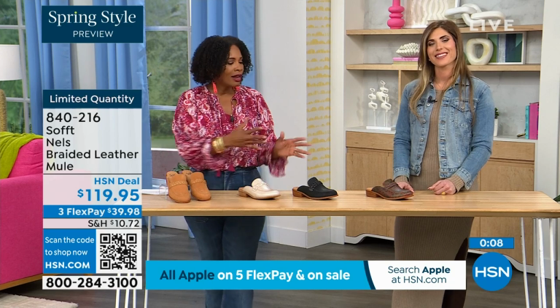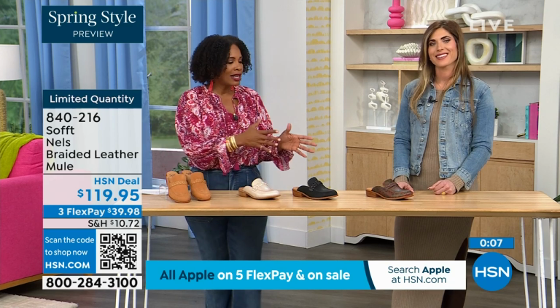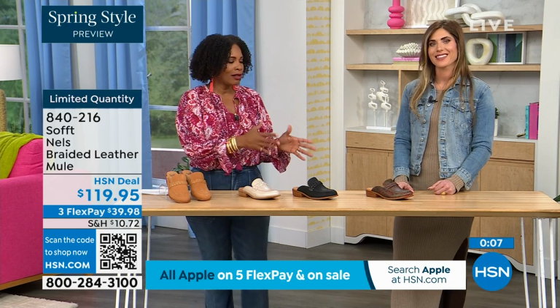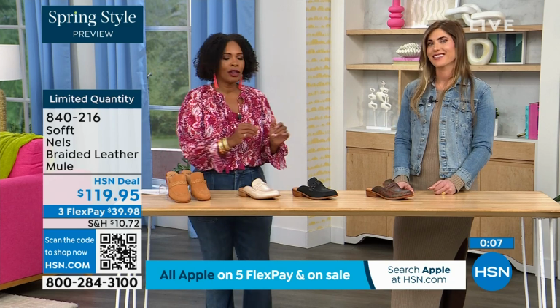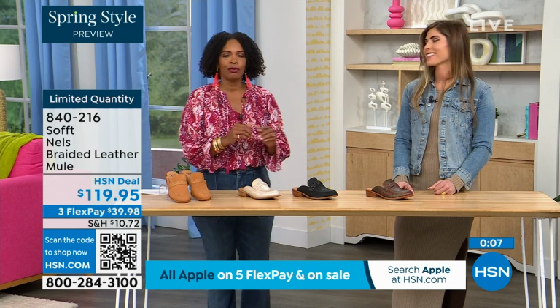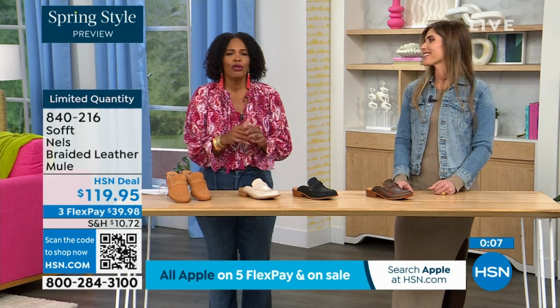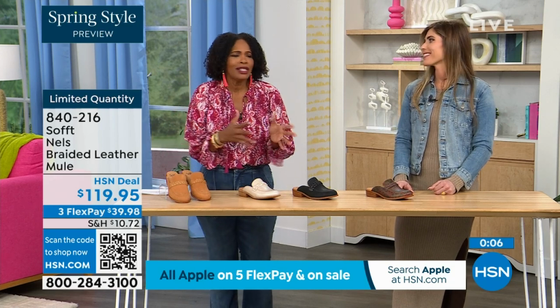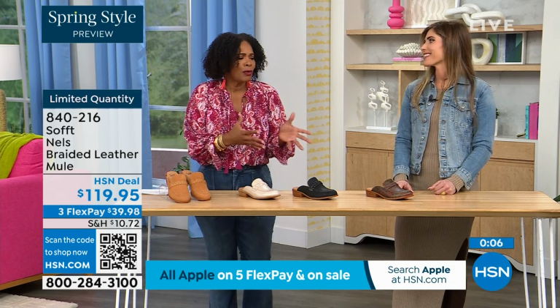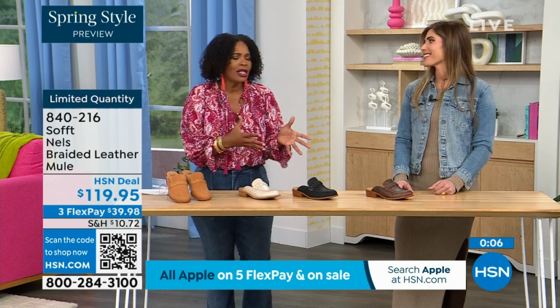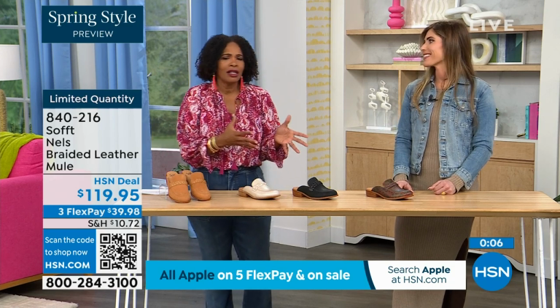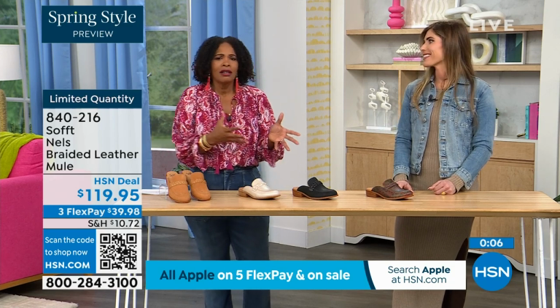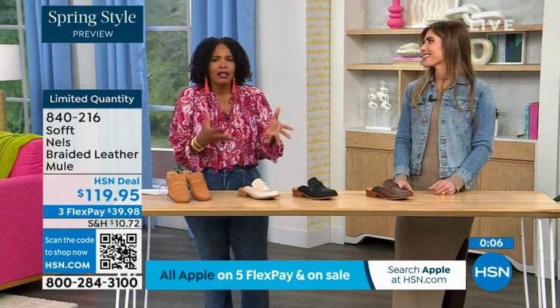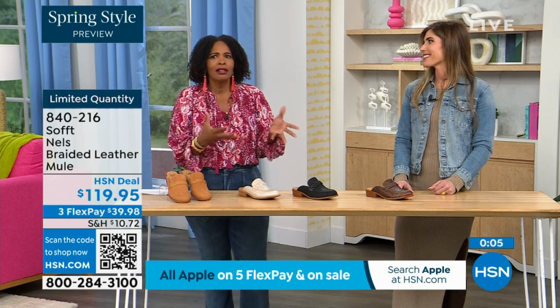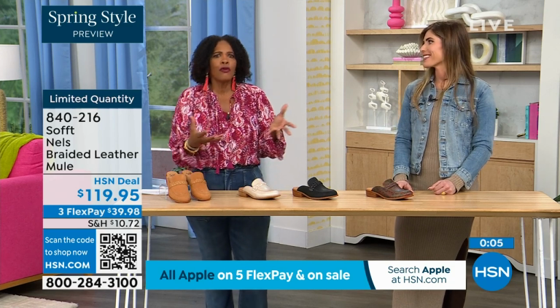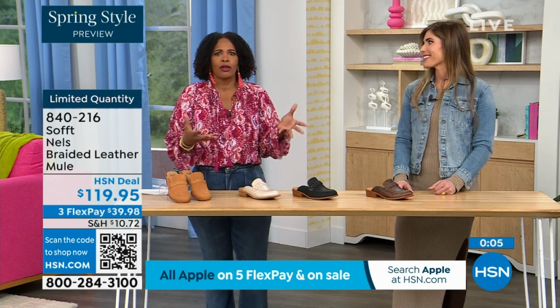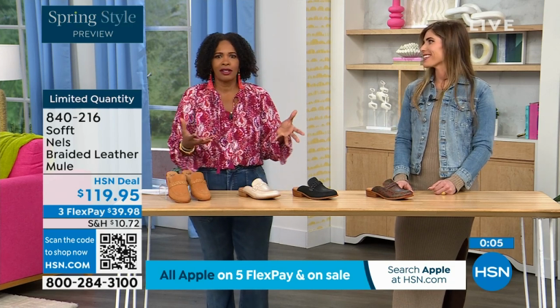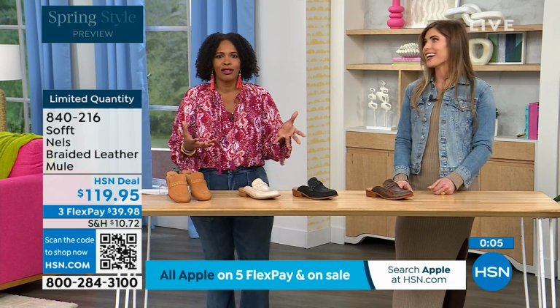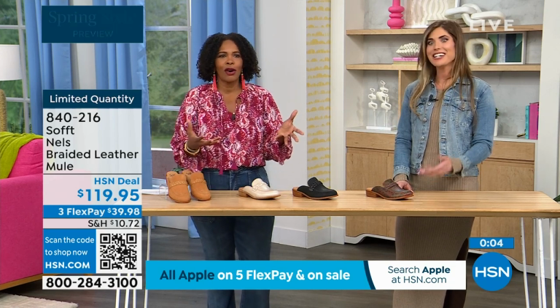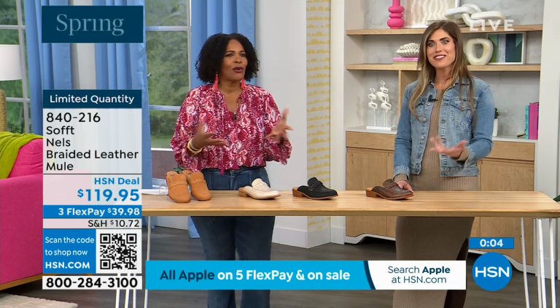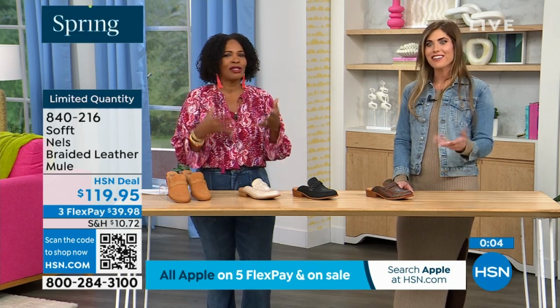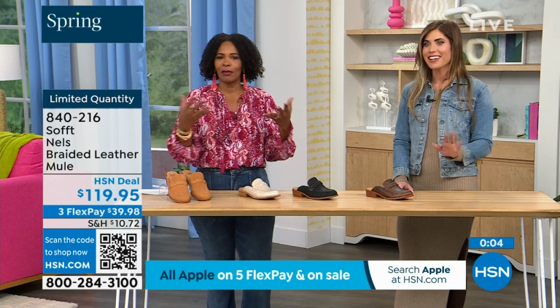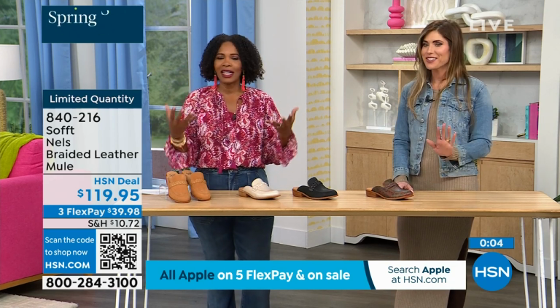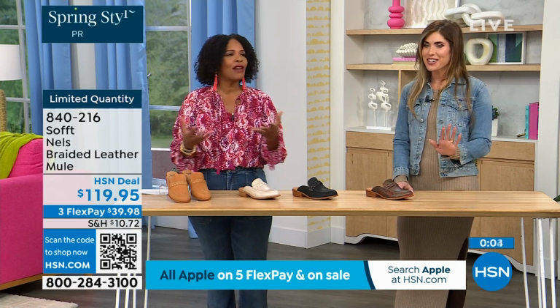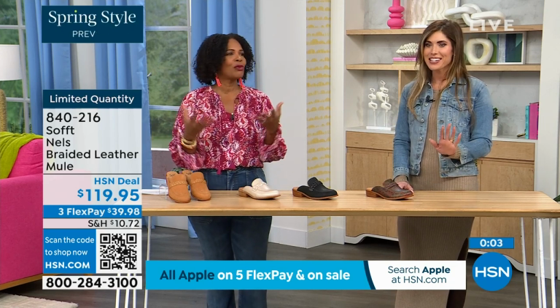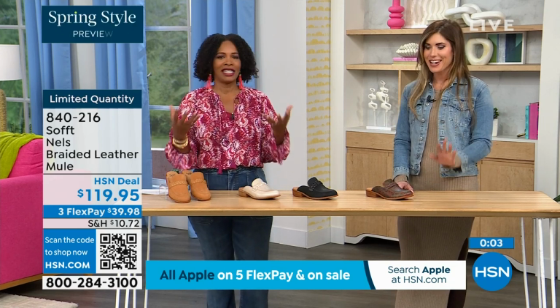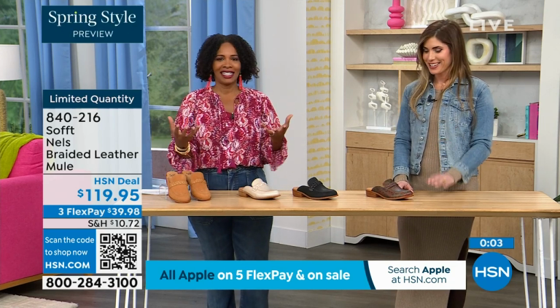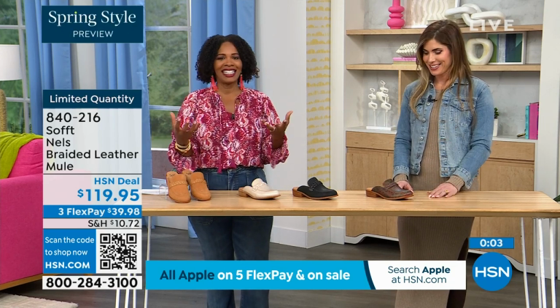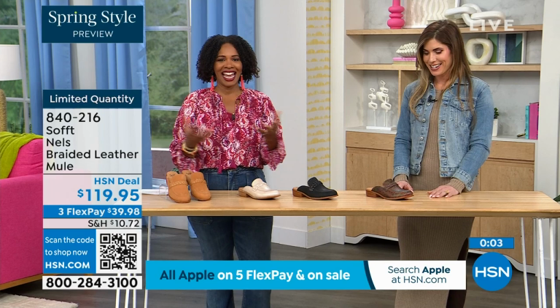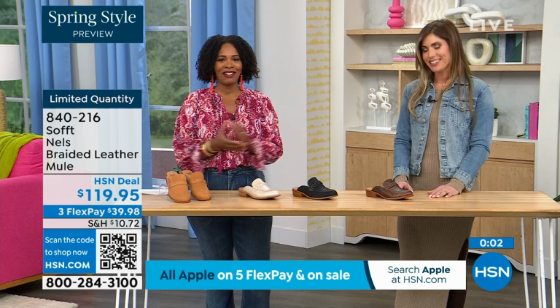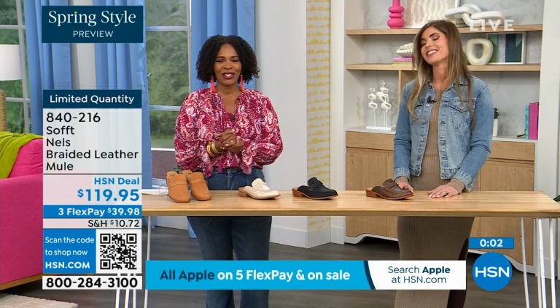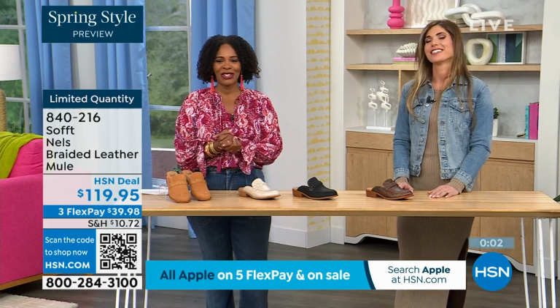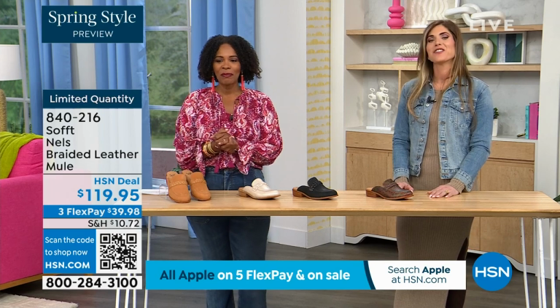We don't usually see printed loafers, so that's another reason to get it for sure.